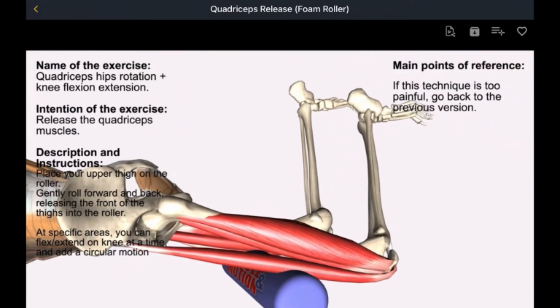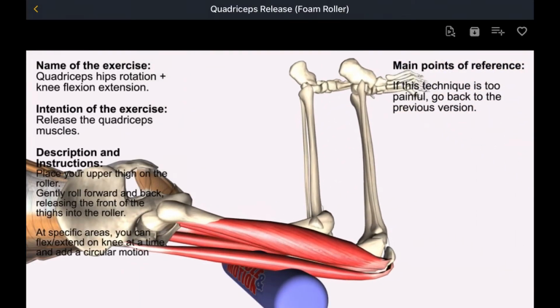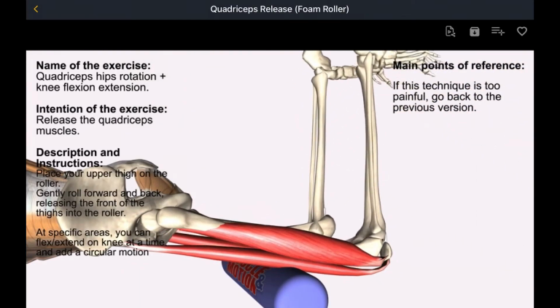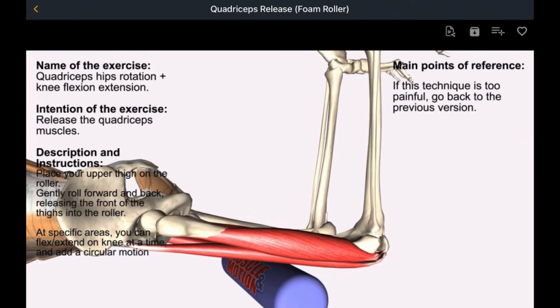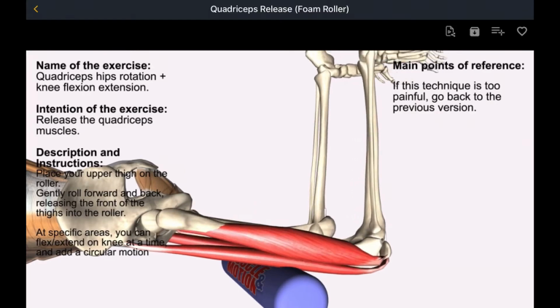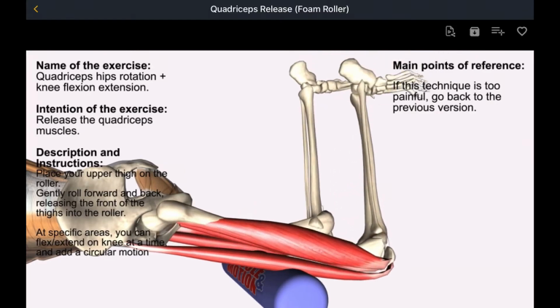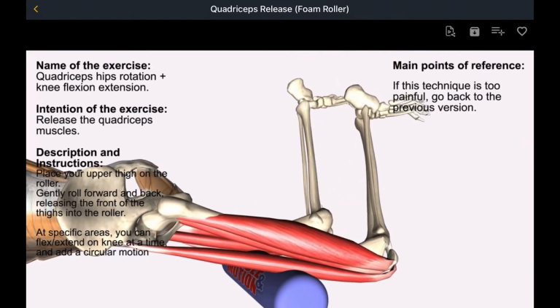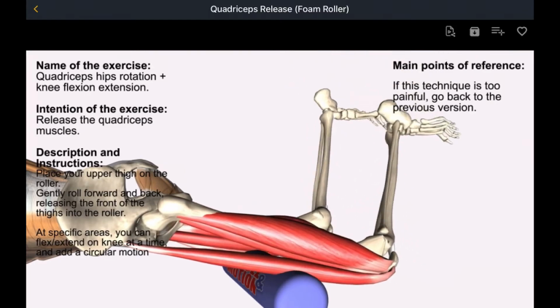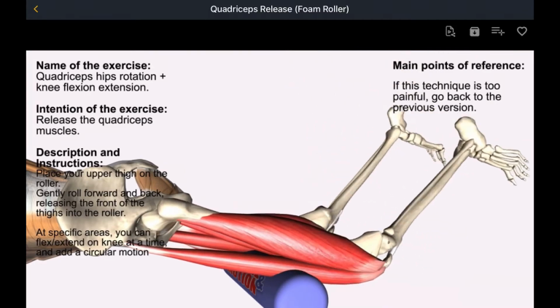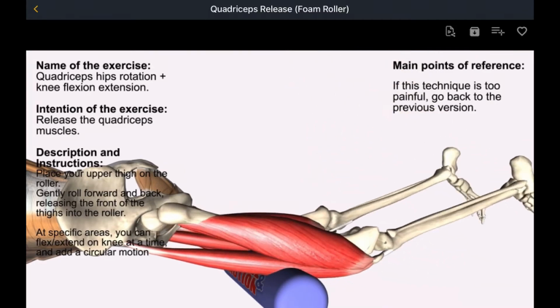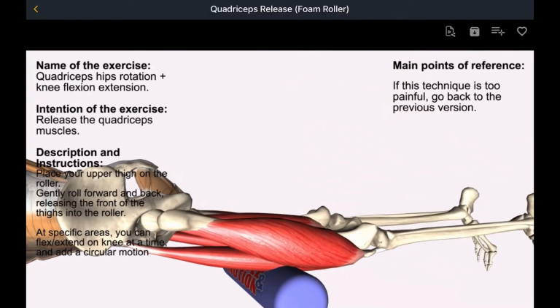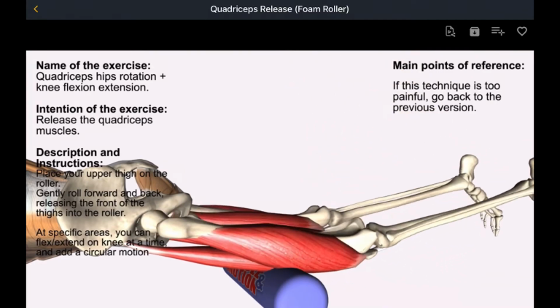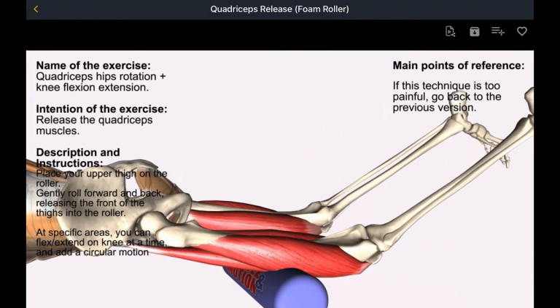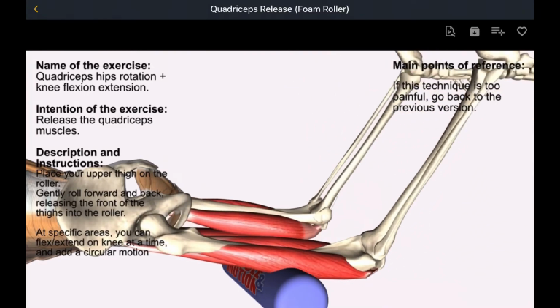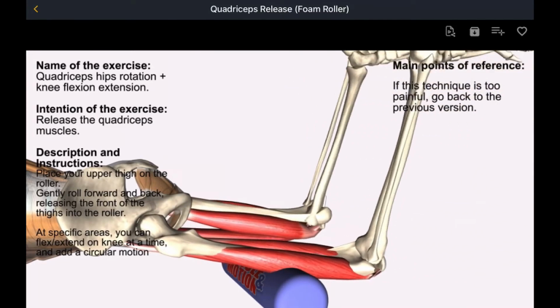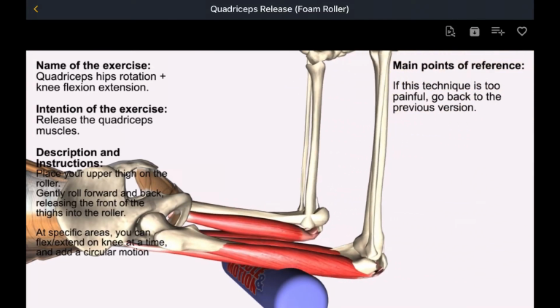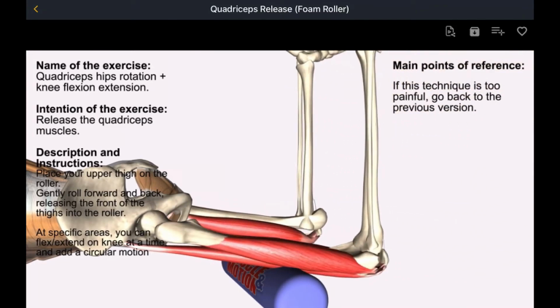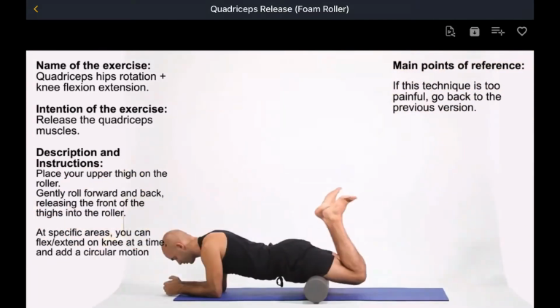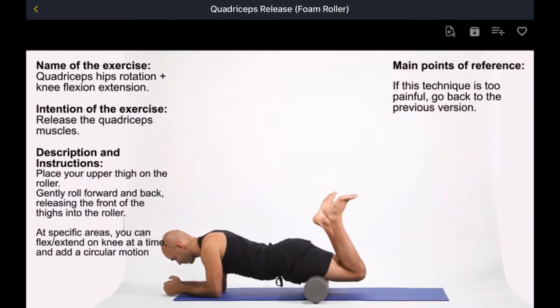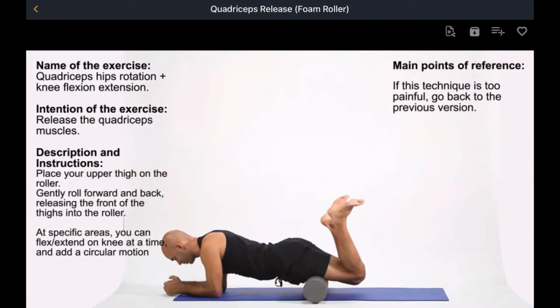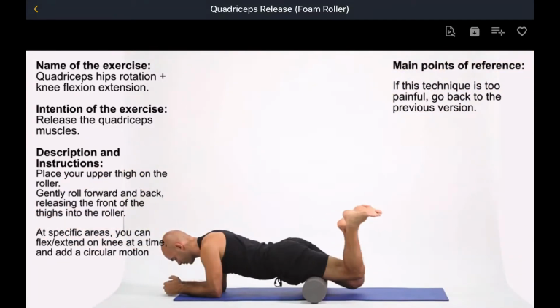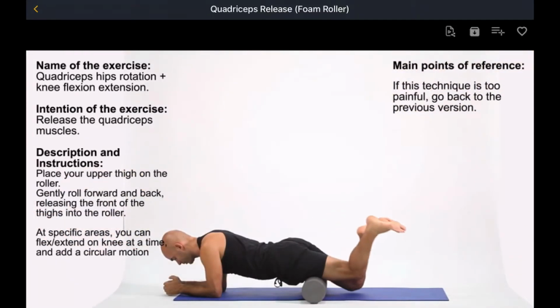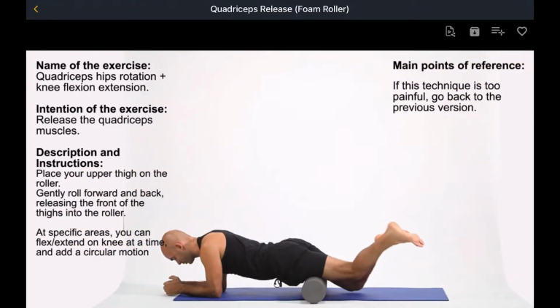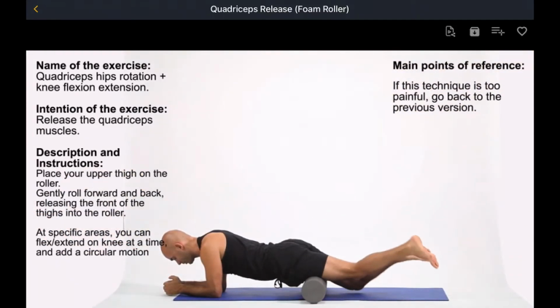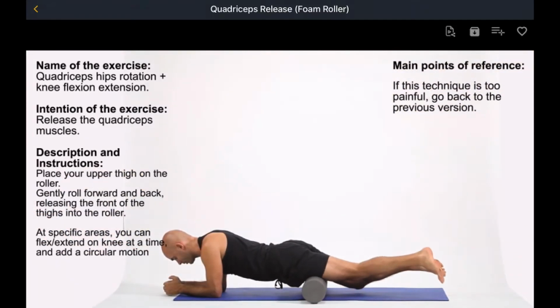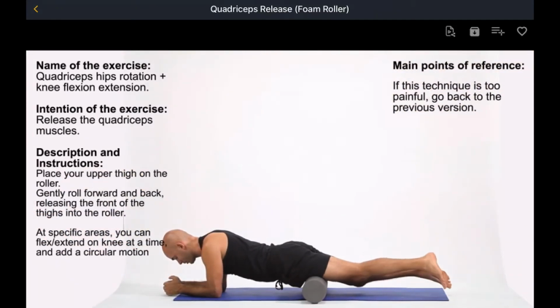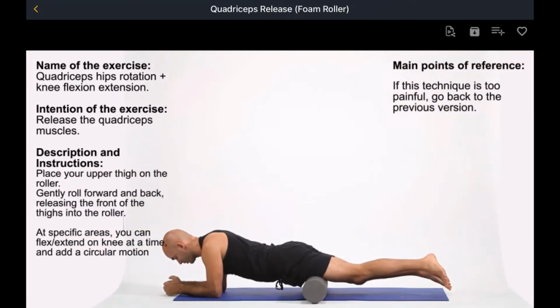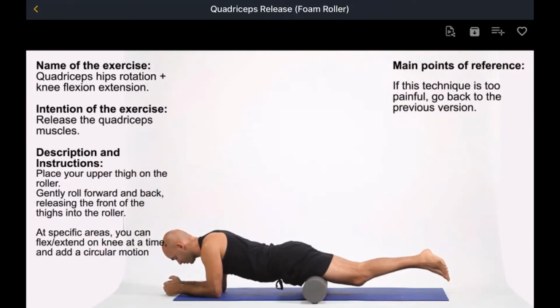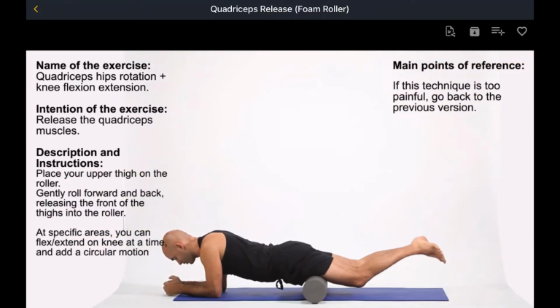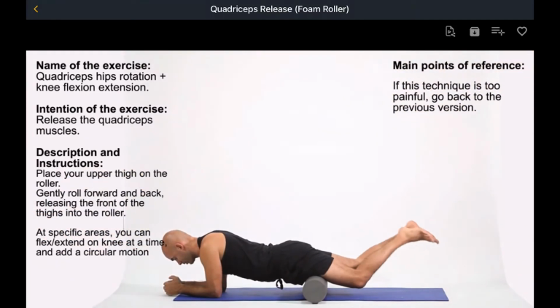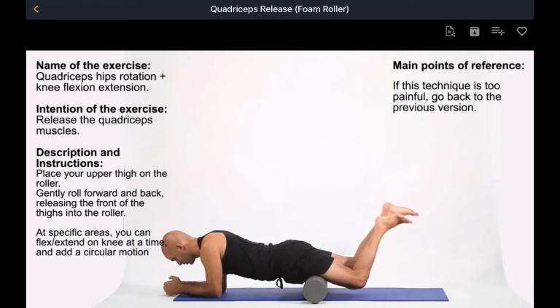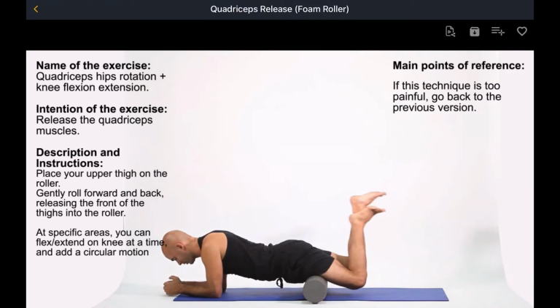Main points of reference: if this technique is too painful, go back to the previous version.